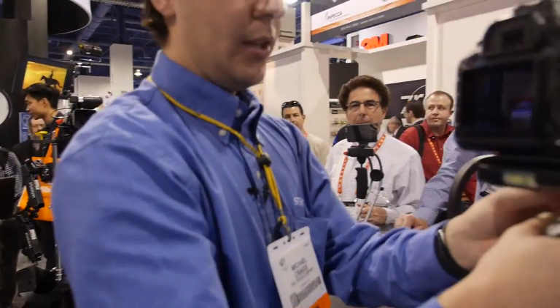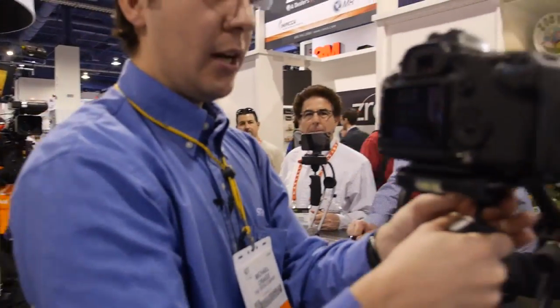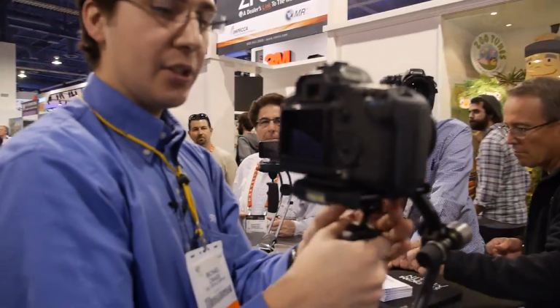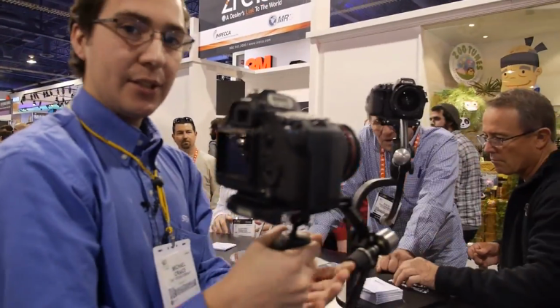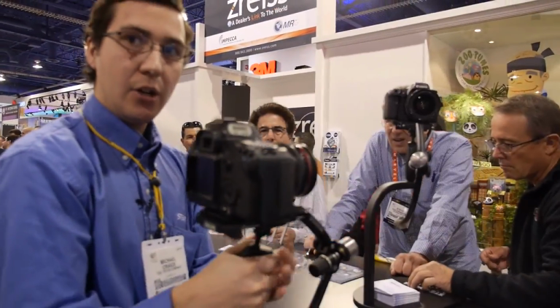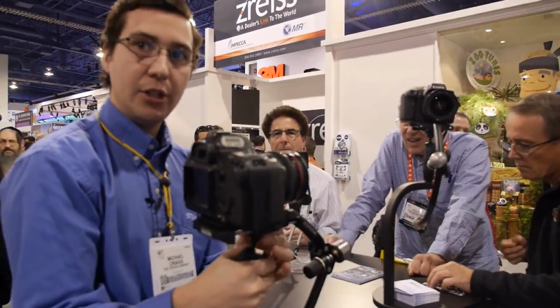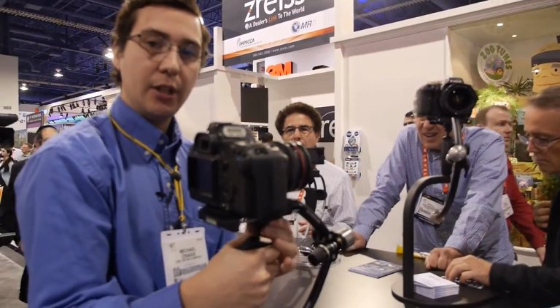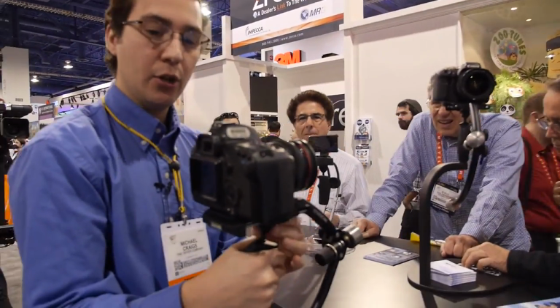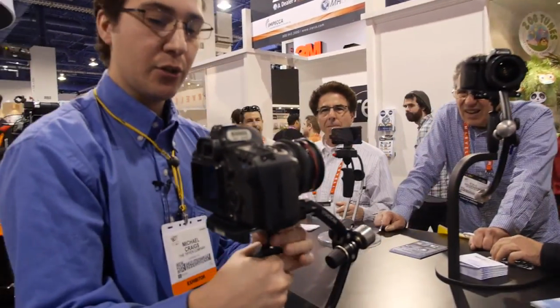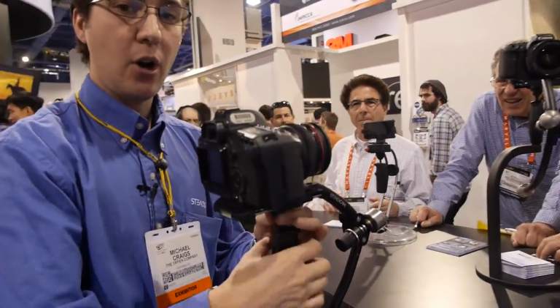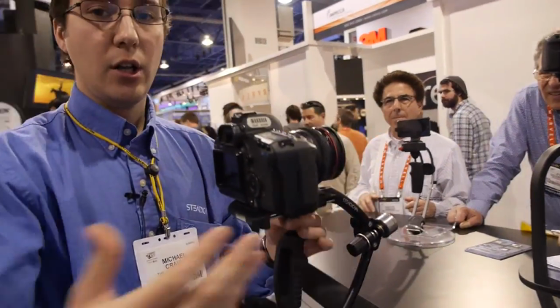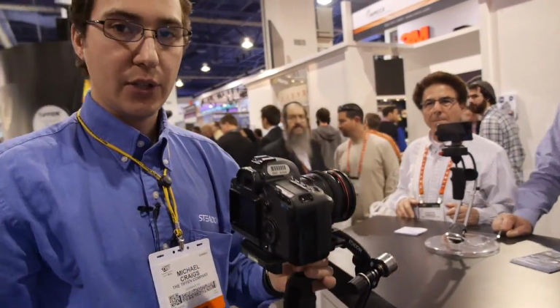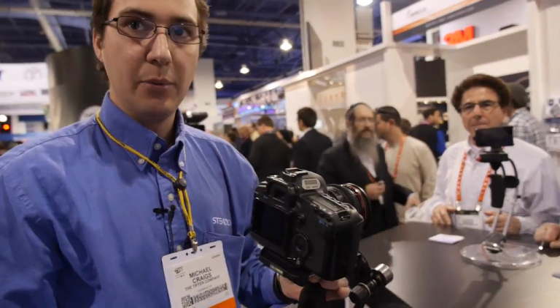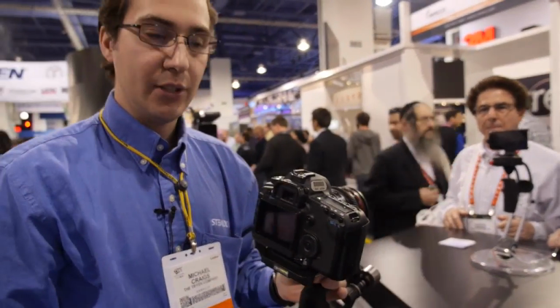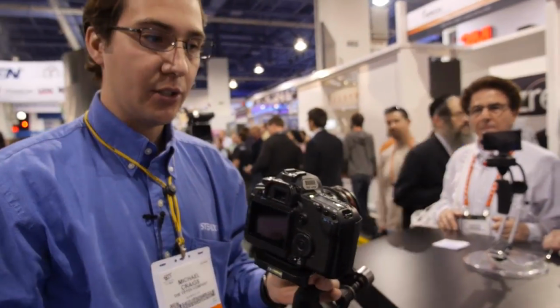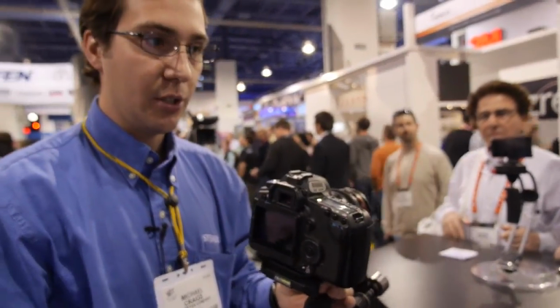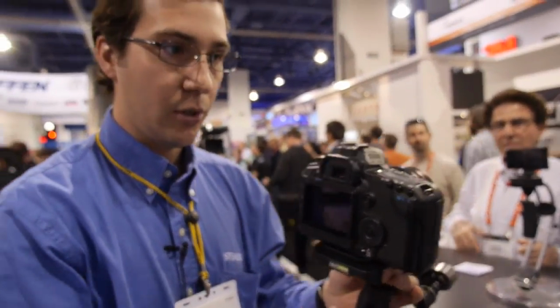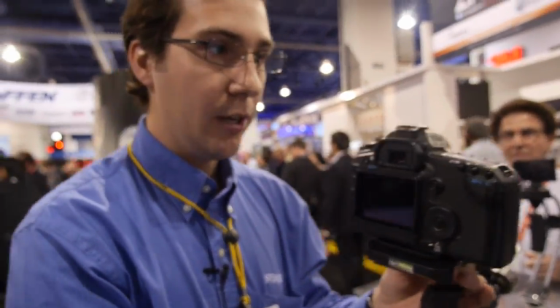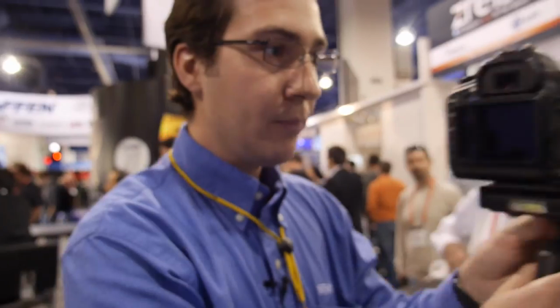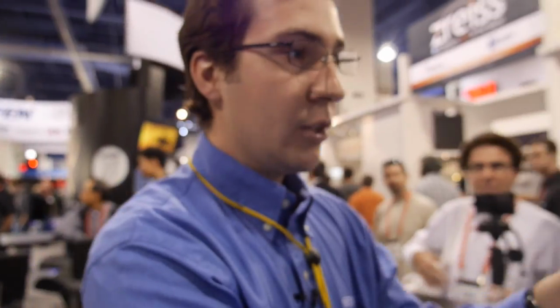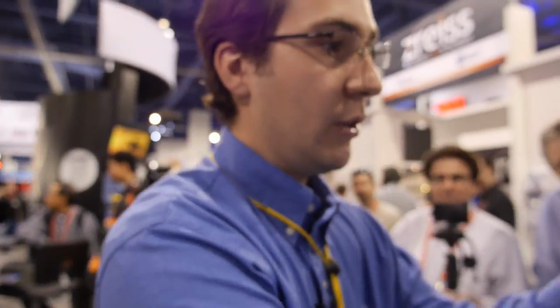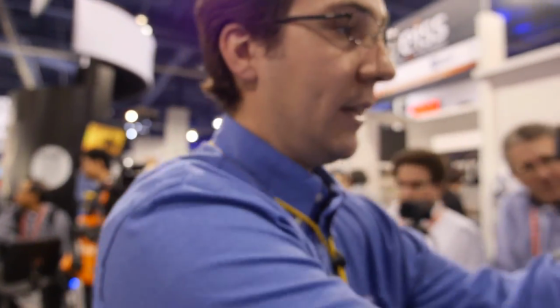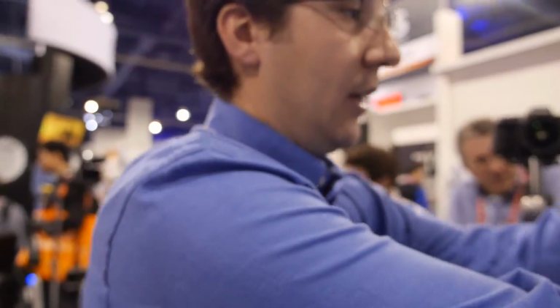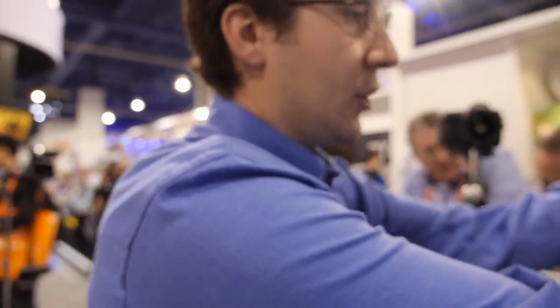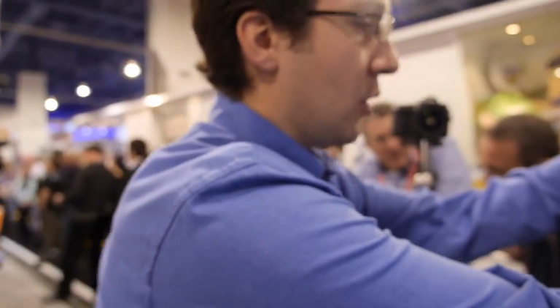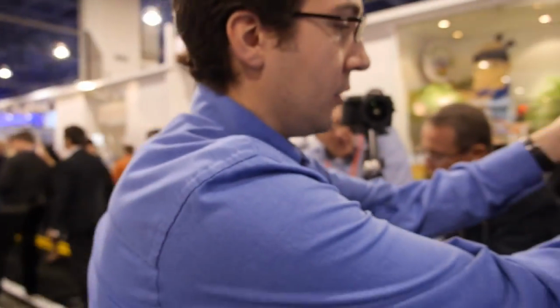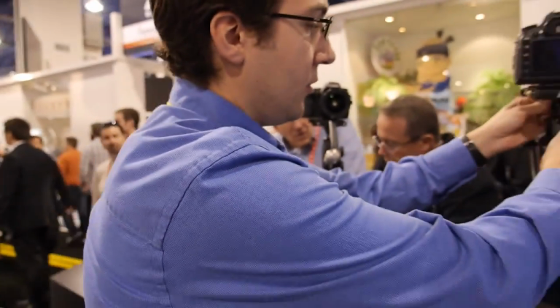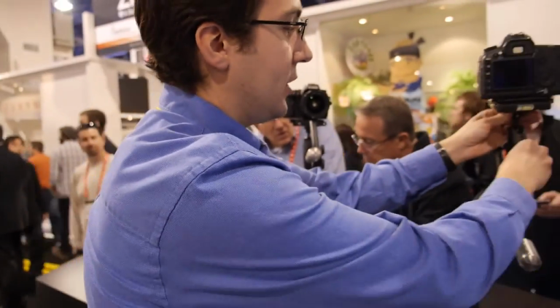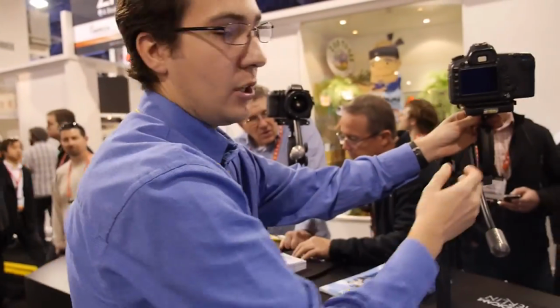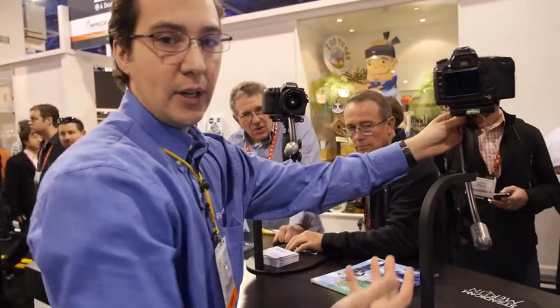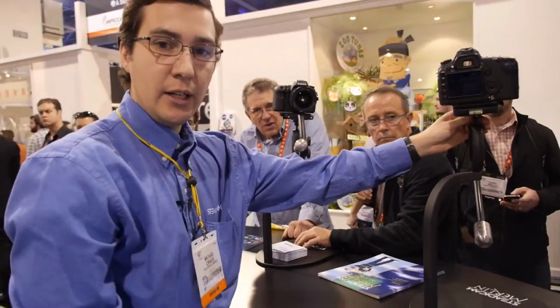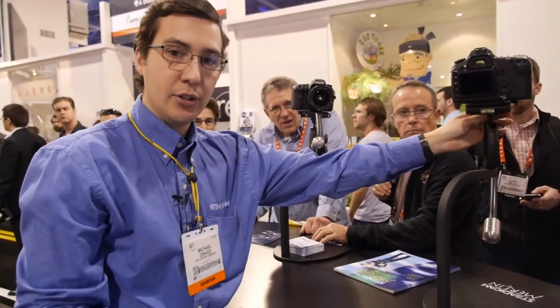This technology goes through all of our stabilizing systems. The Merlin retails for $800.